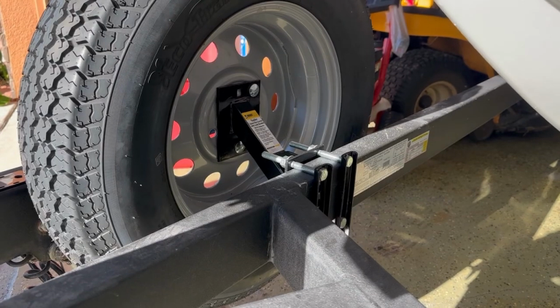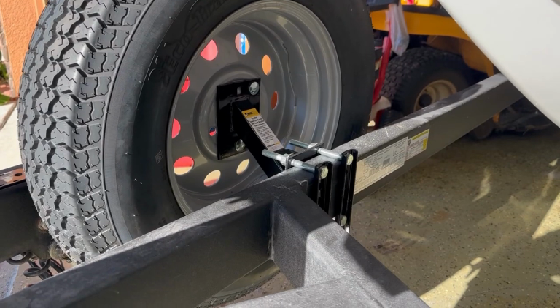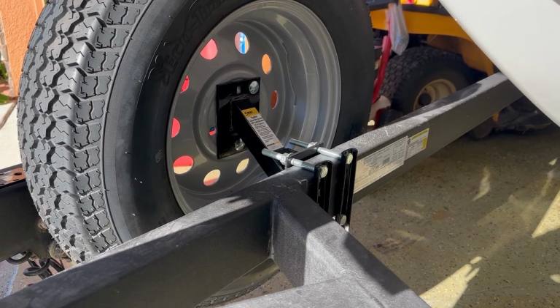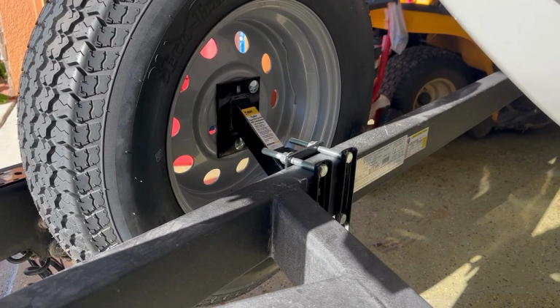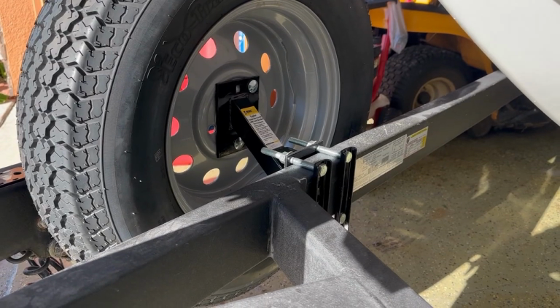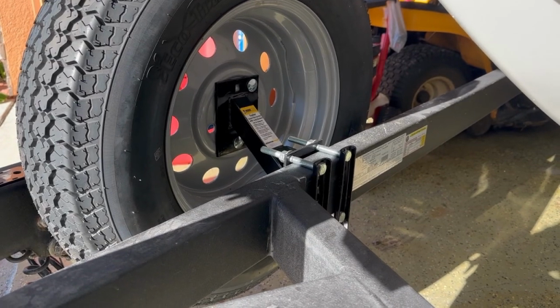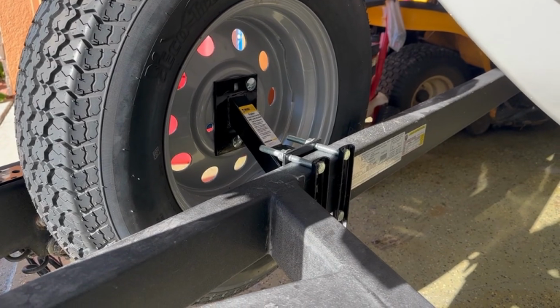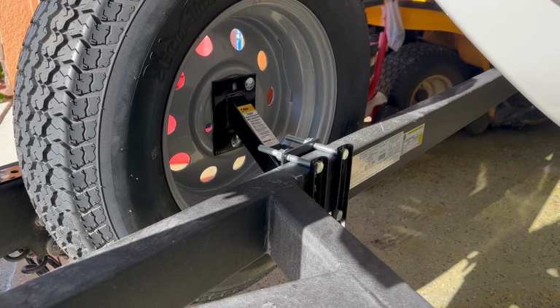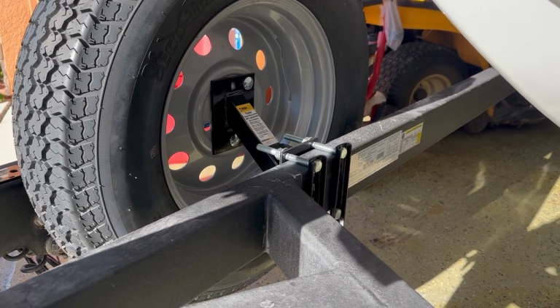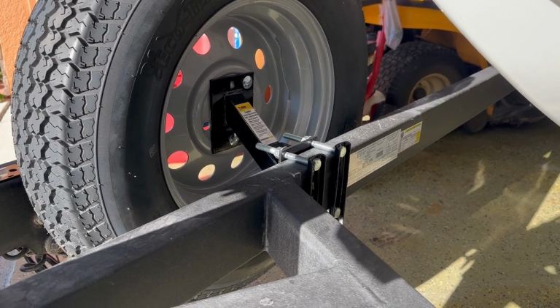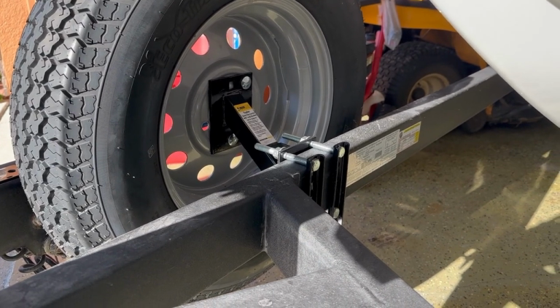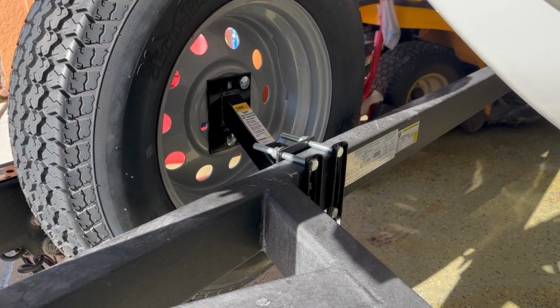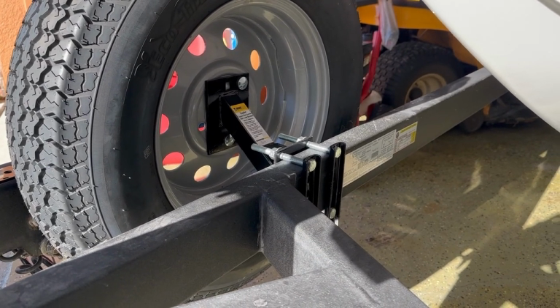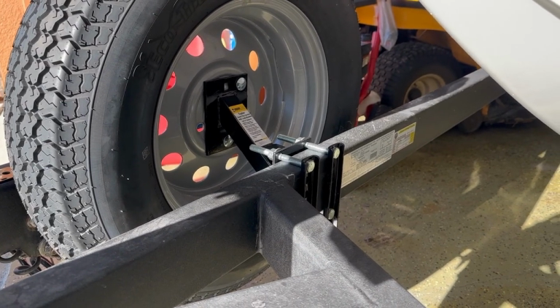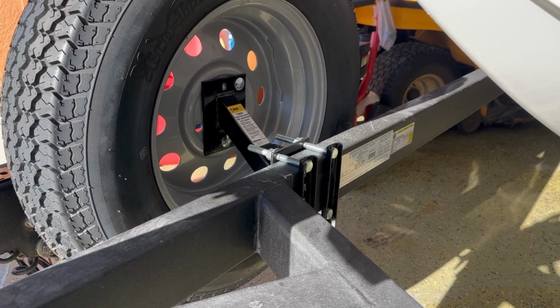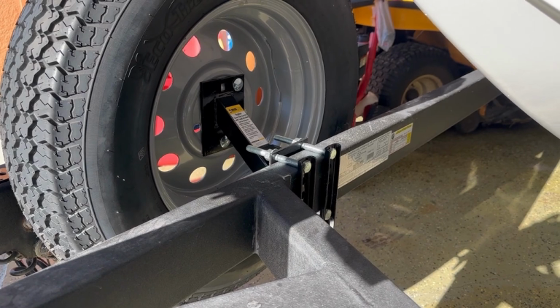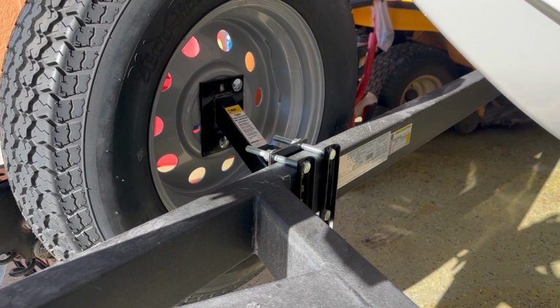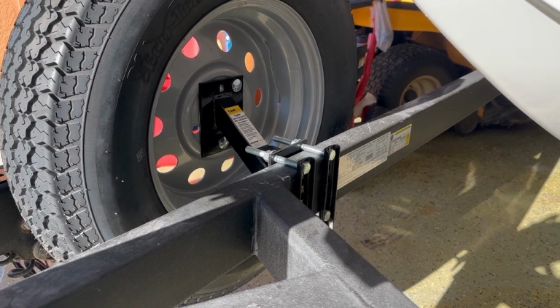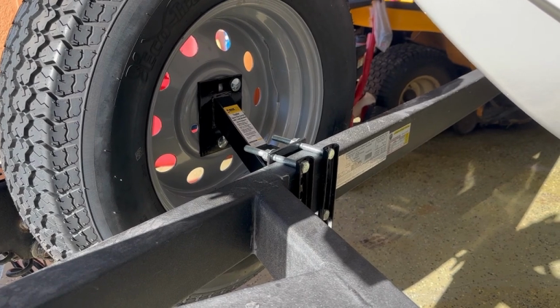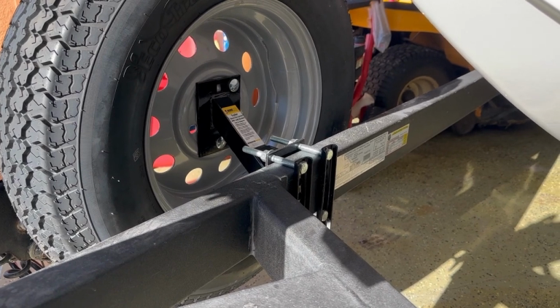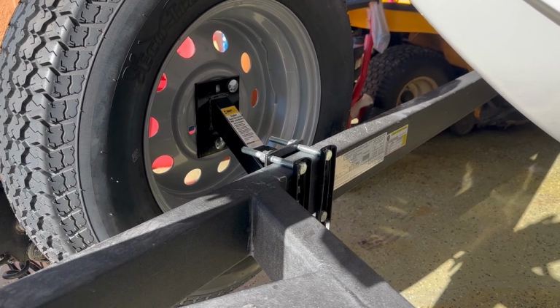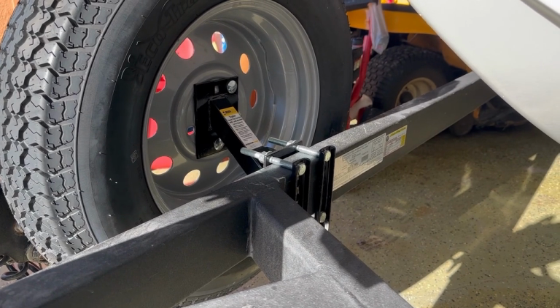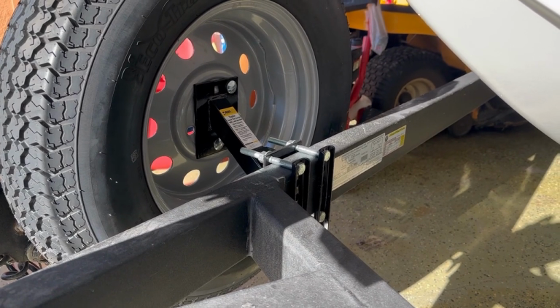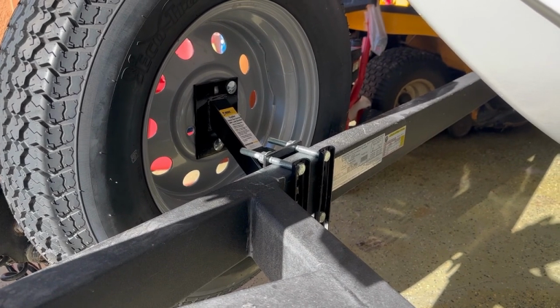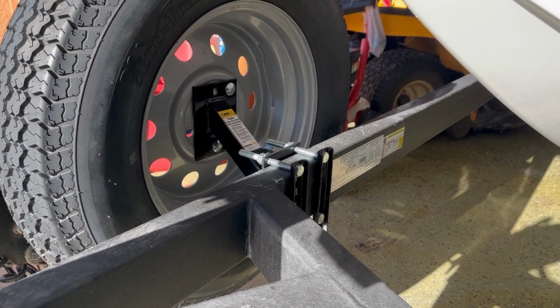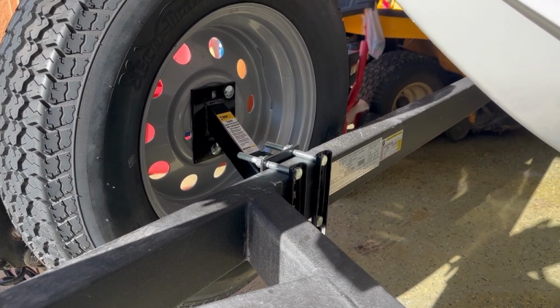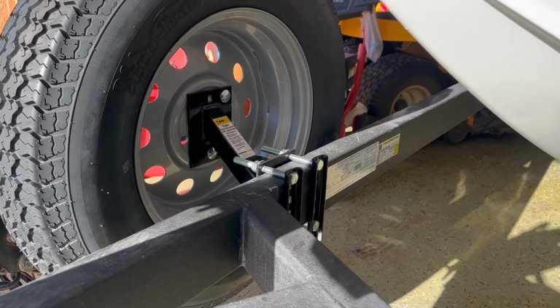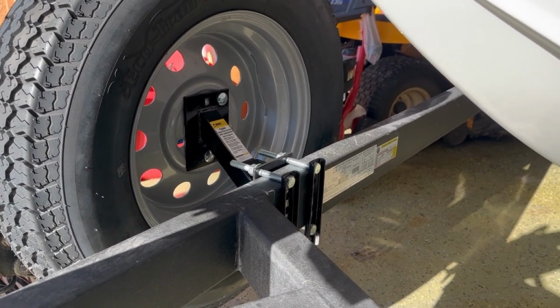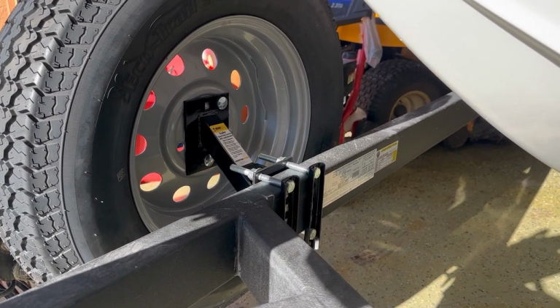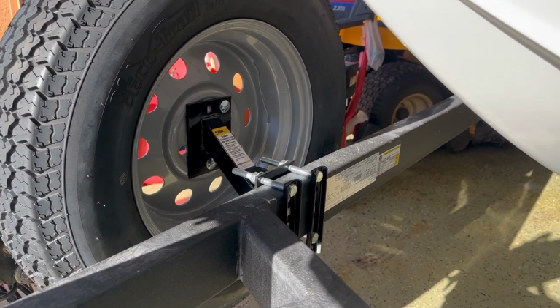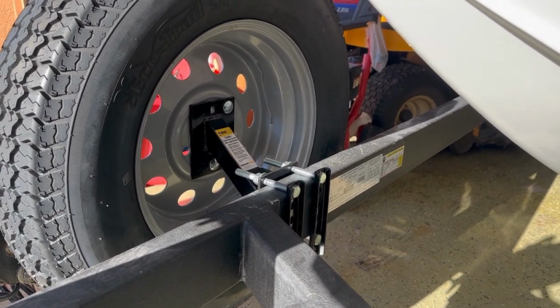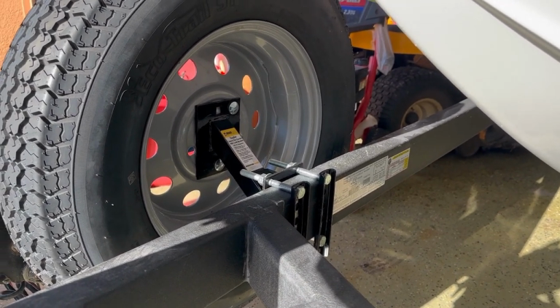There's how it looks mounted on the back. Nice clean mount. No problems, no issues.